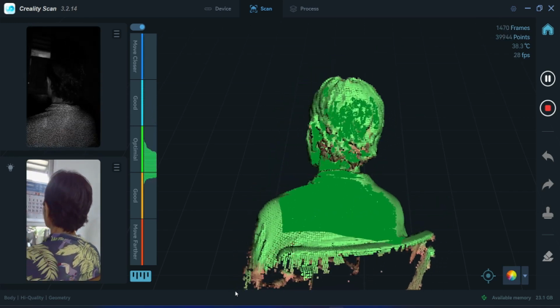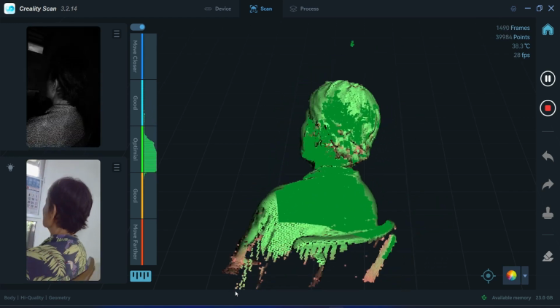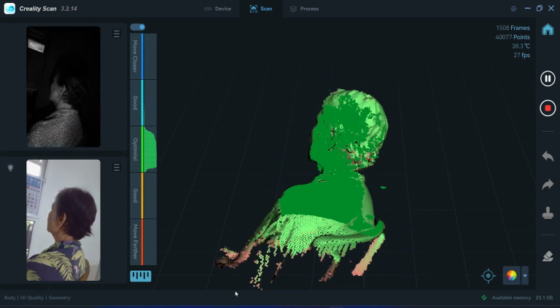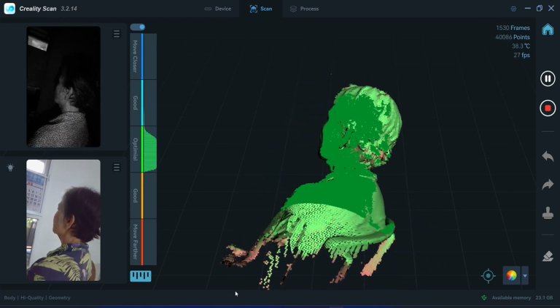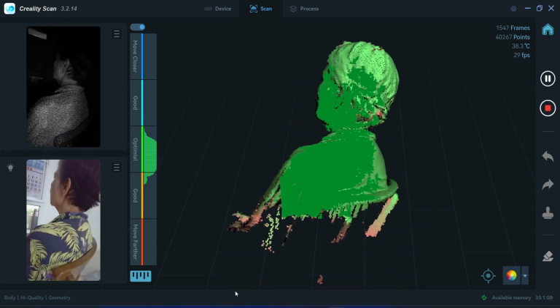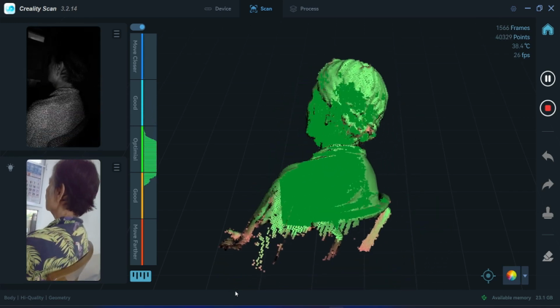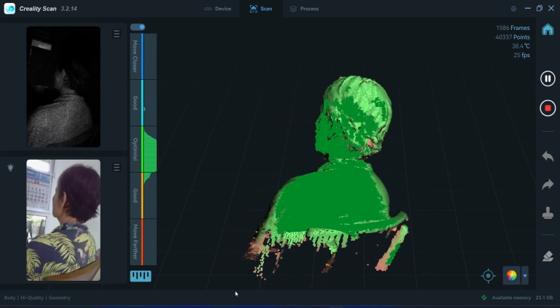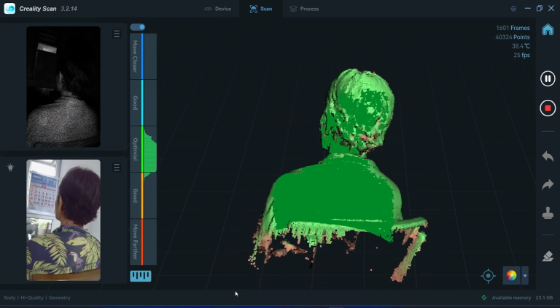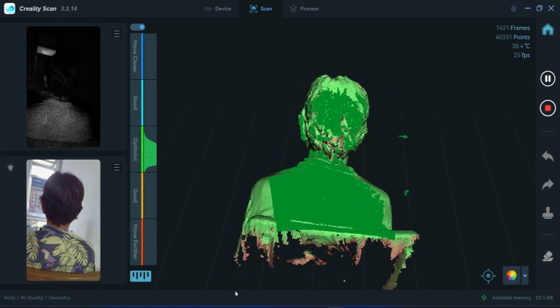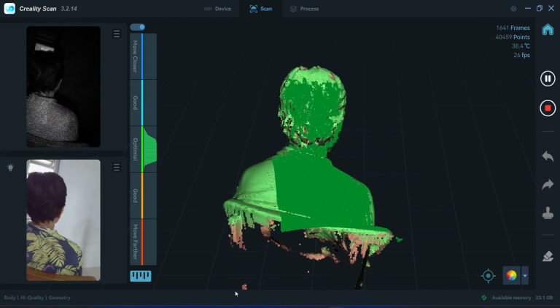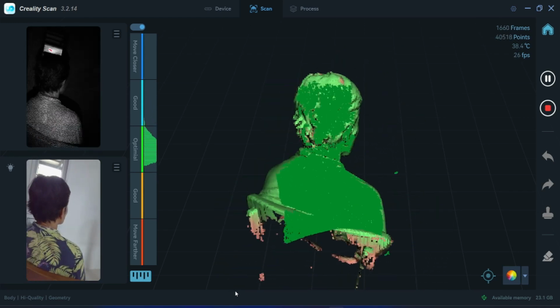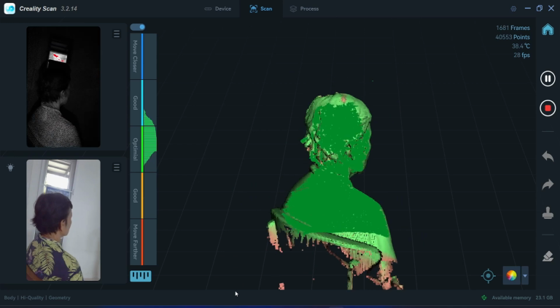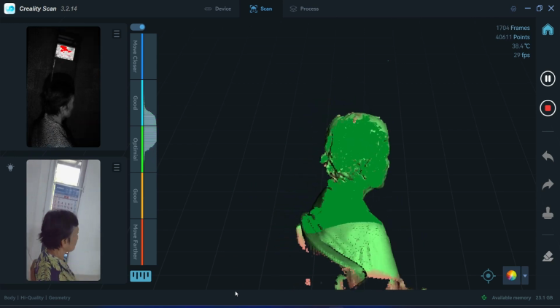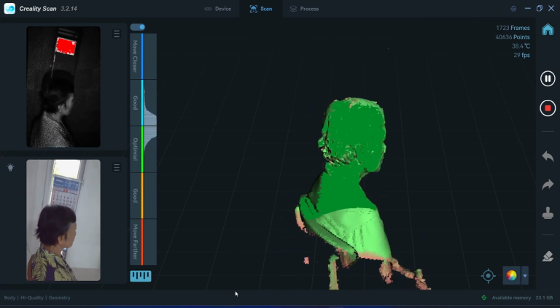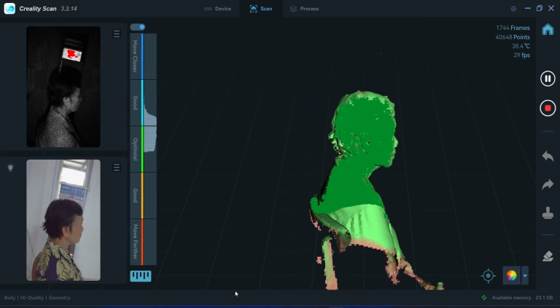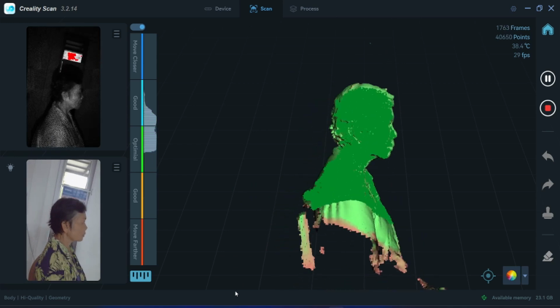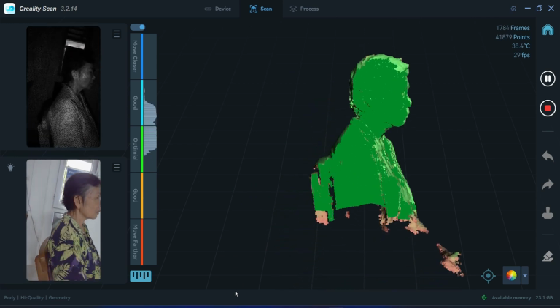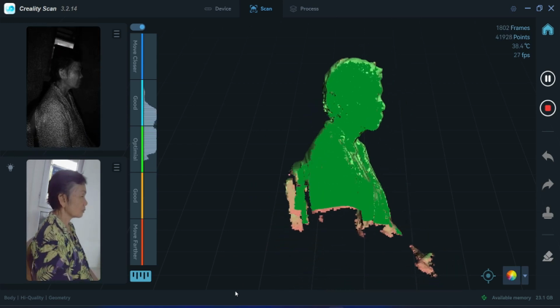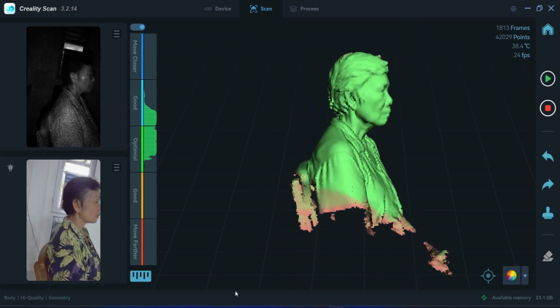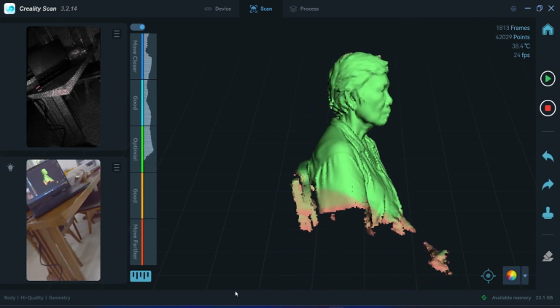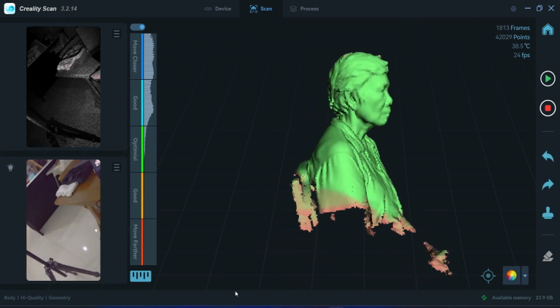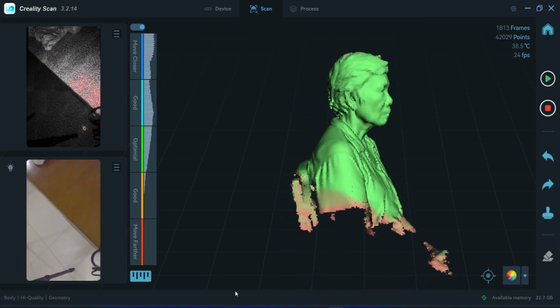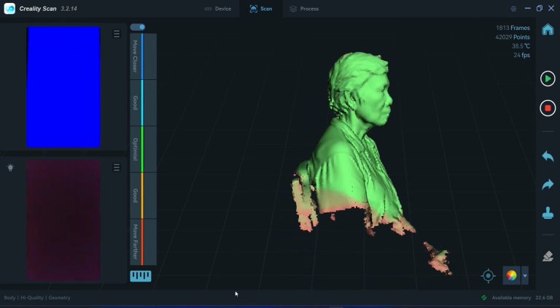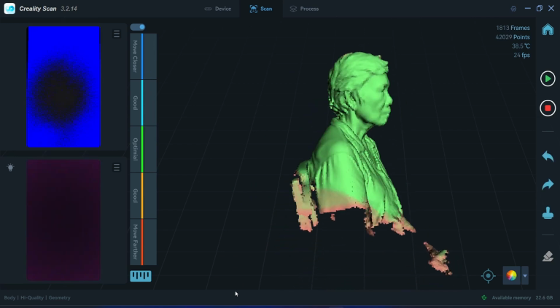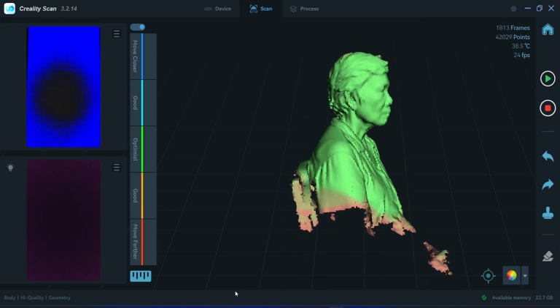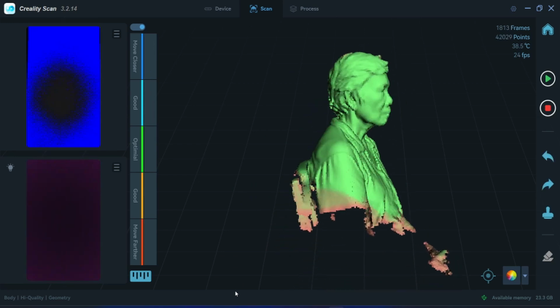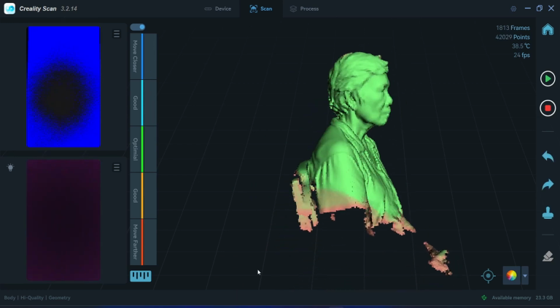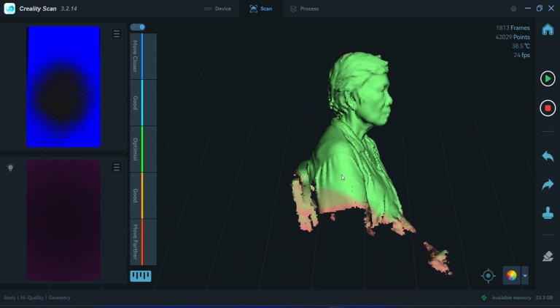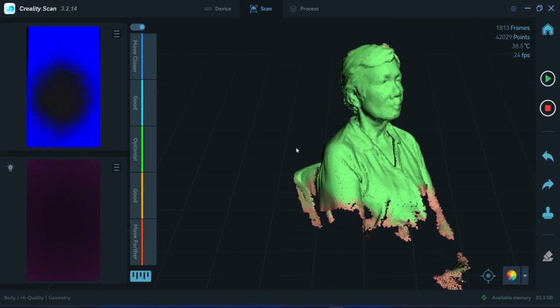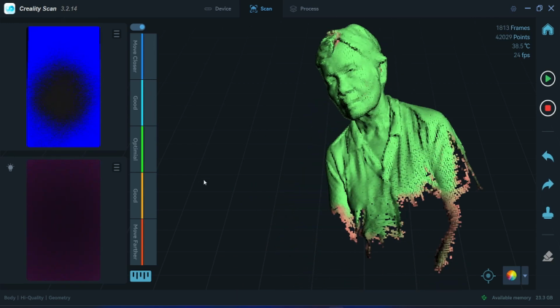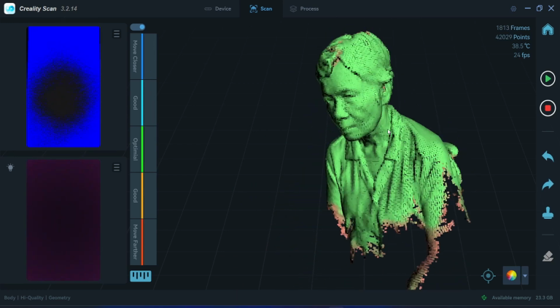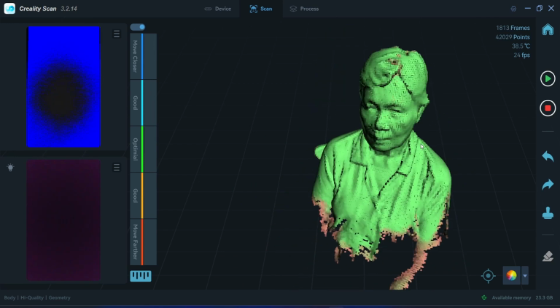This should be it. Complete. I'll stop the scan.